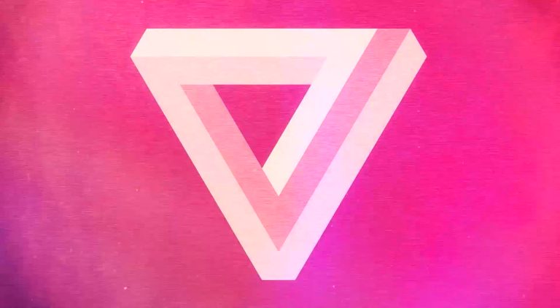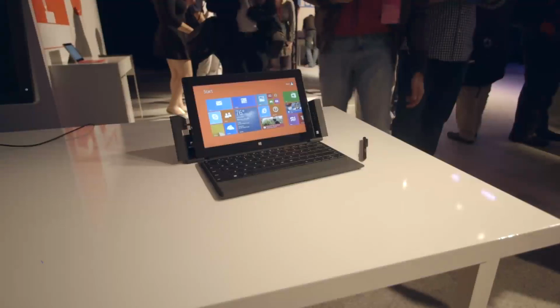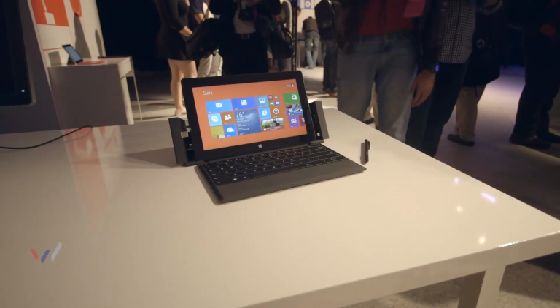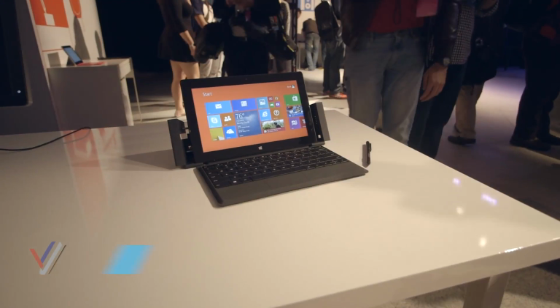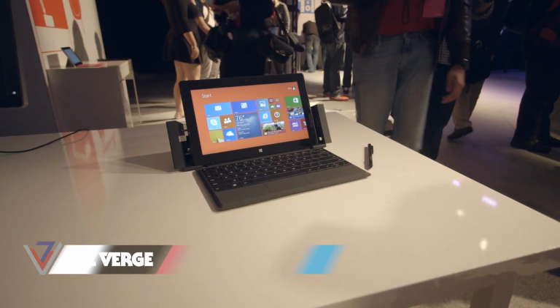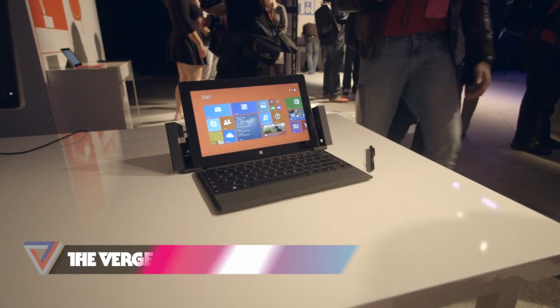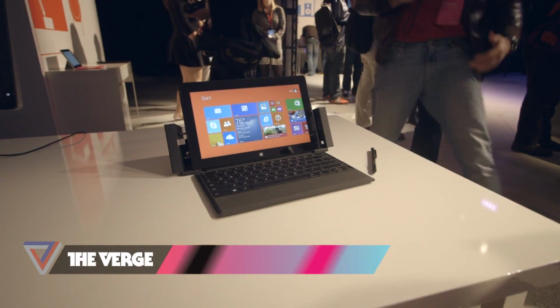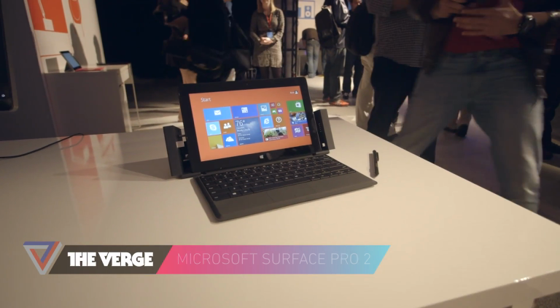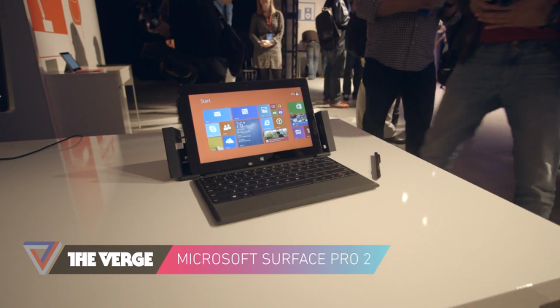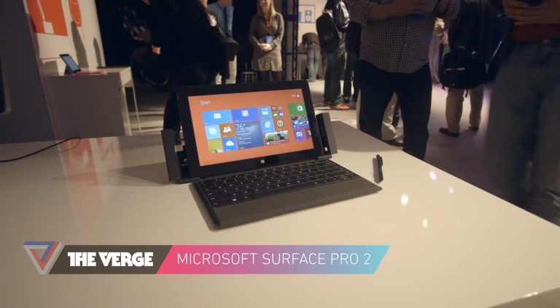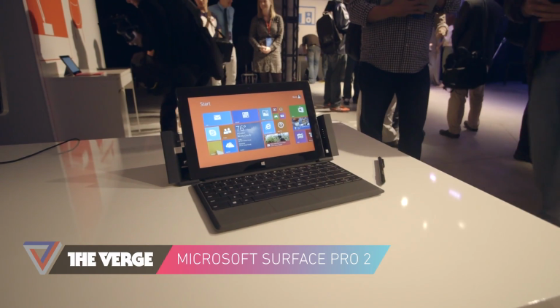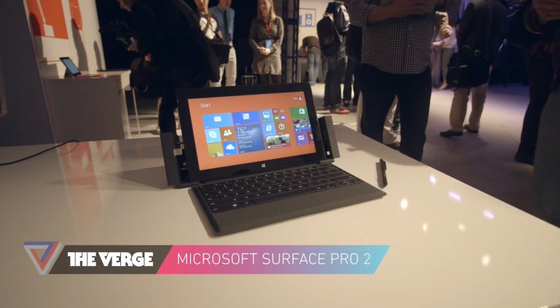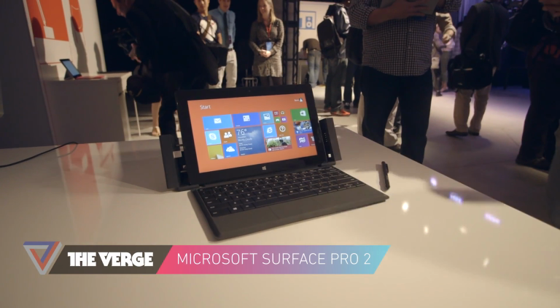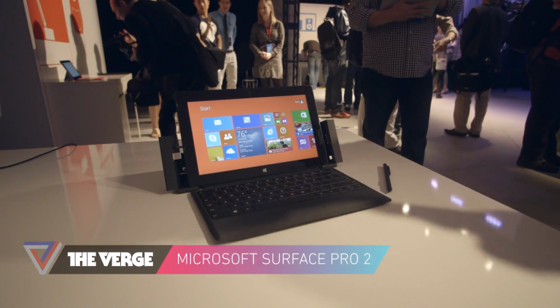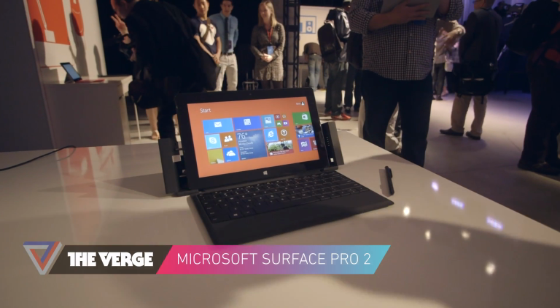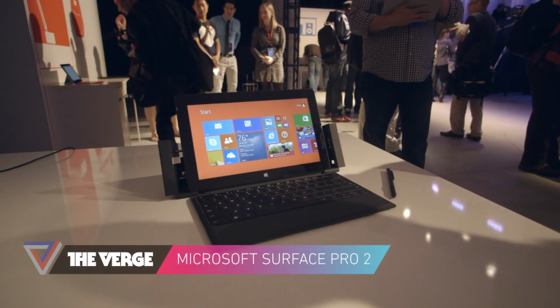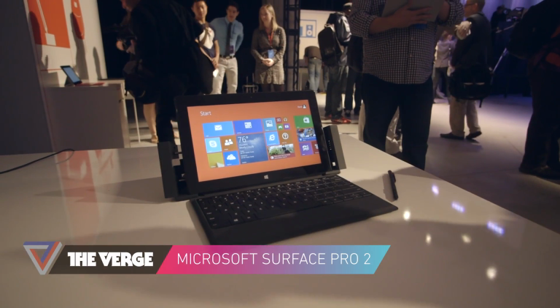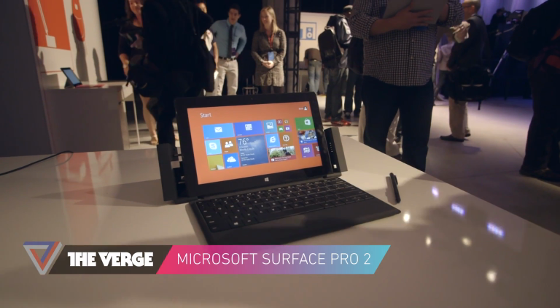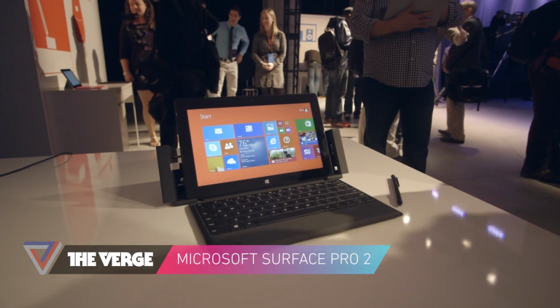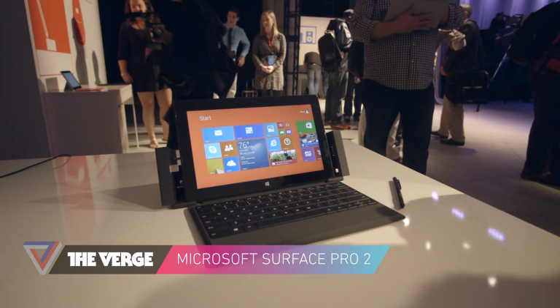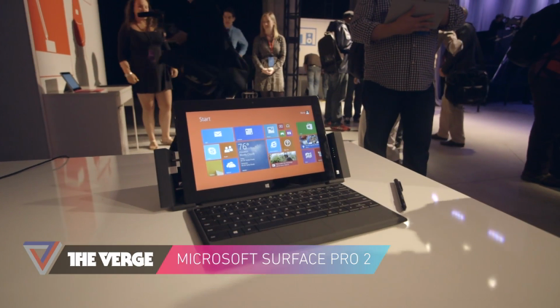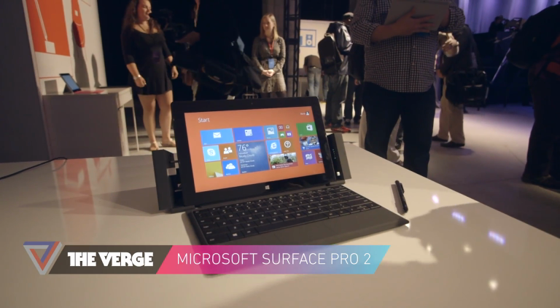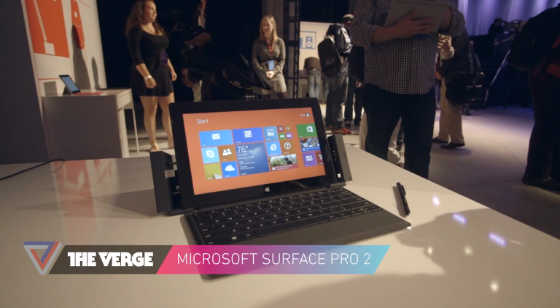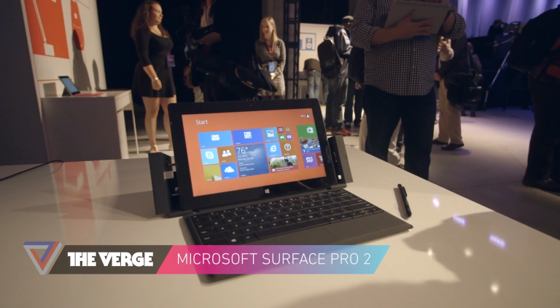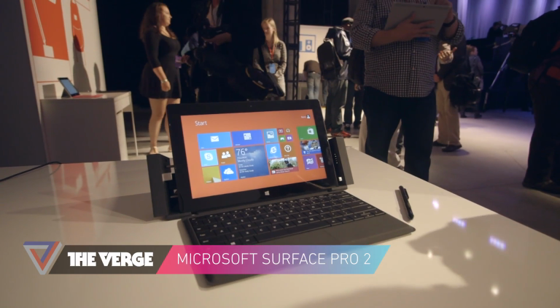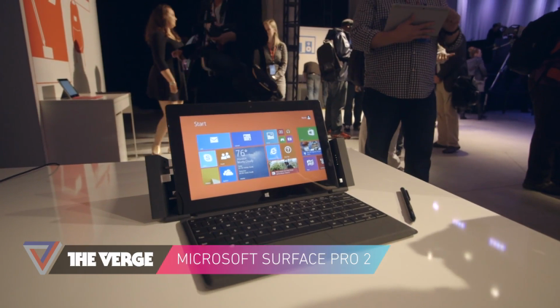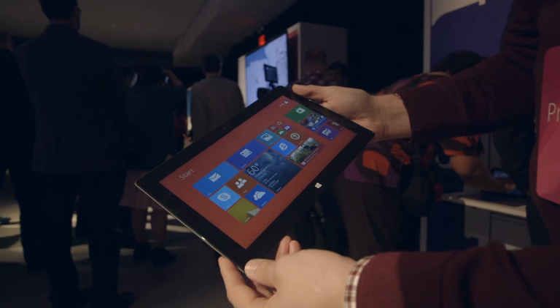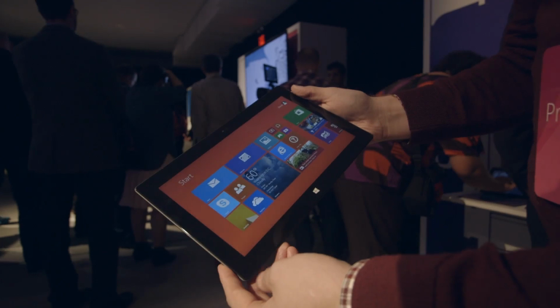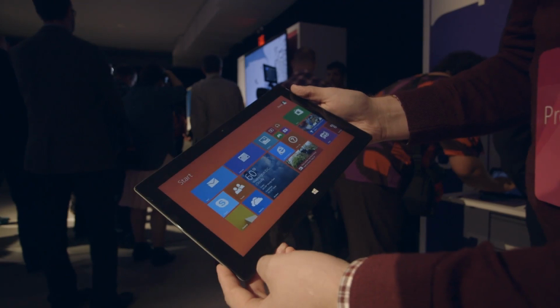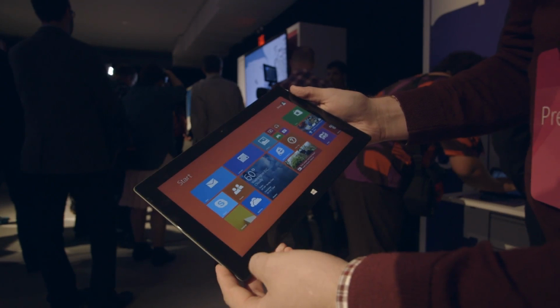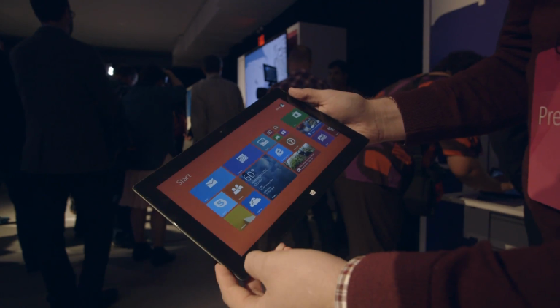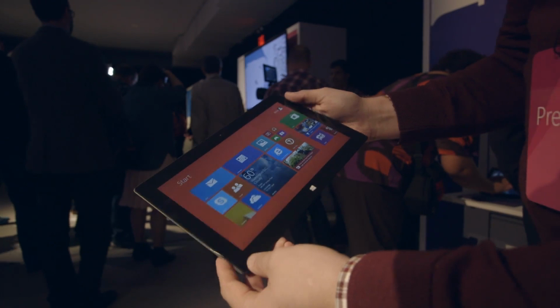This is Dan Seifer with The Verge and we are looking at the new Microsoft Surface Pro 2 tablet that was just announced today.